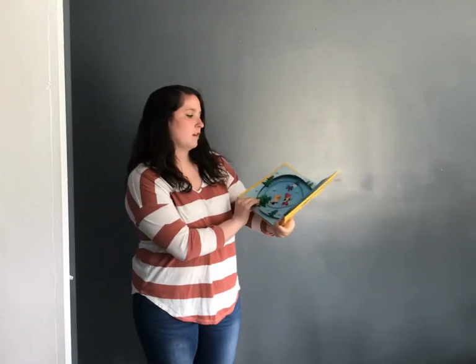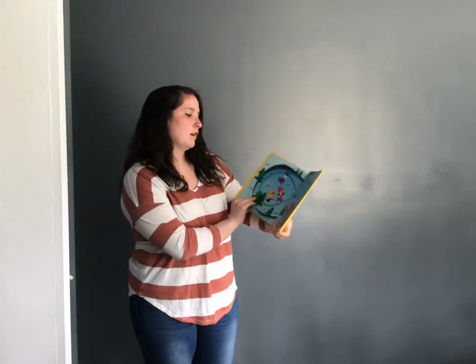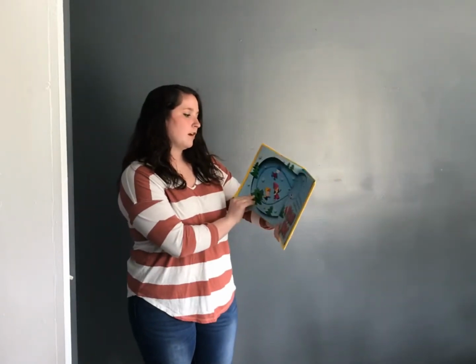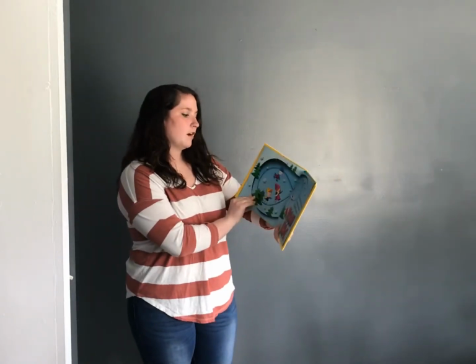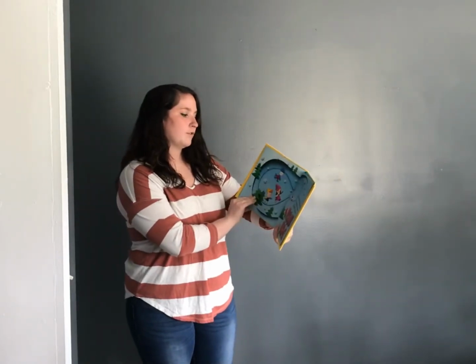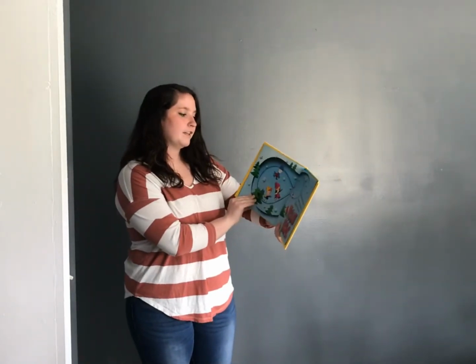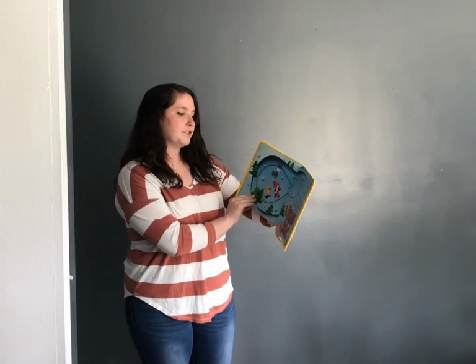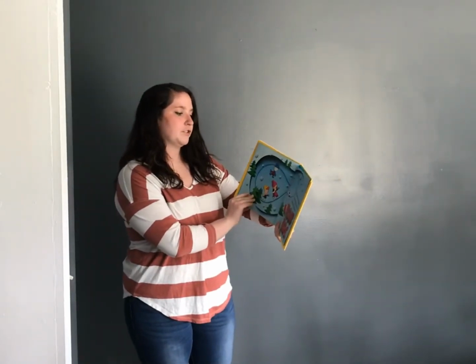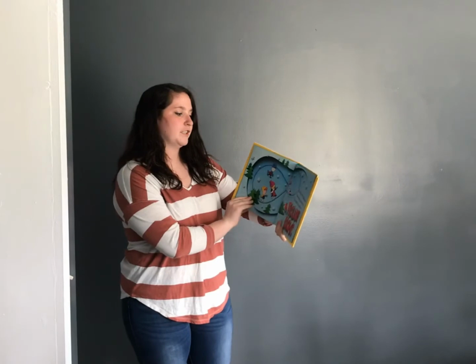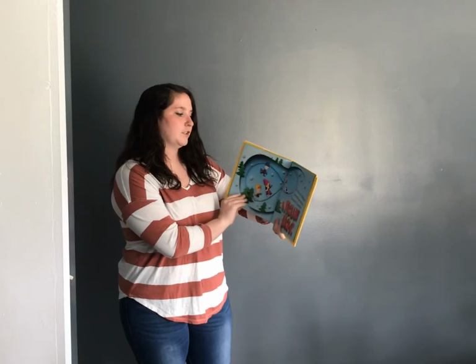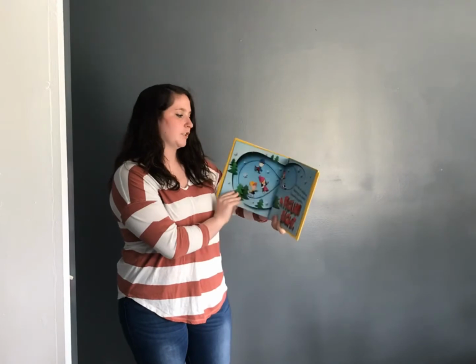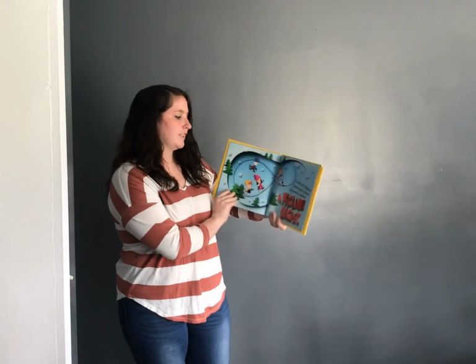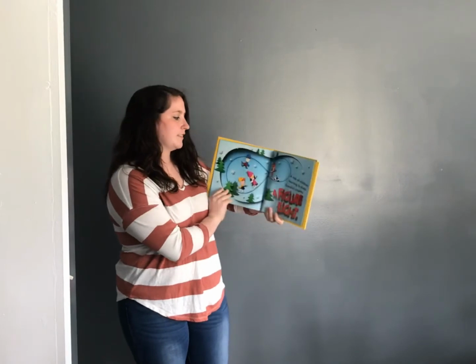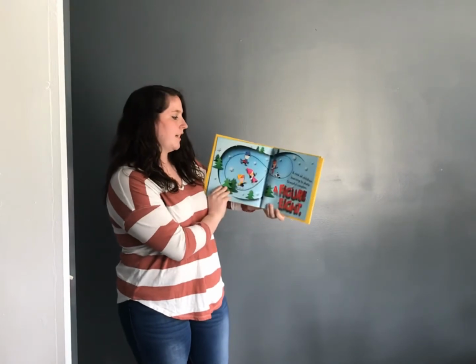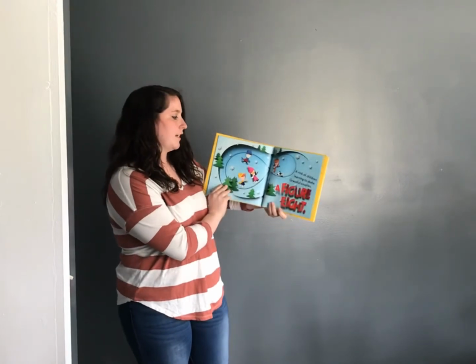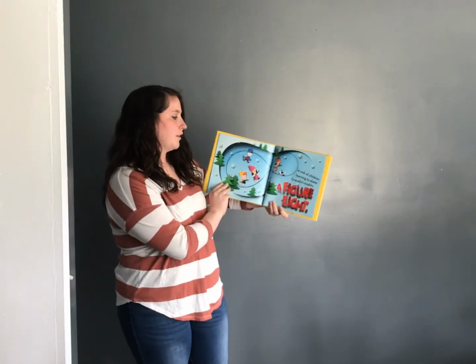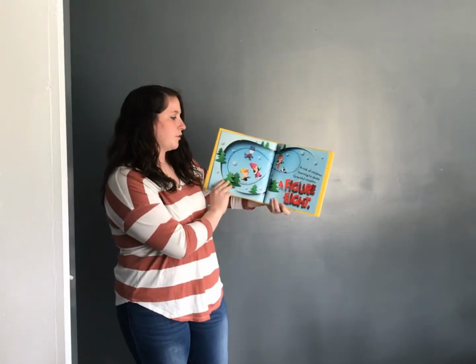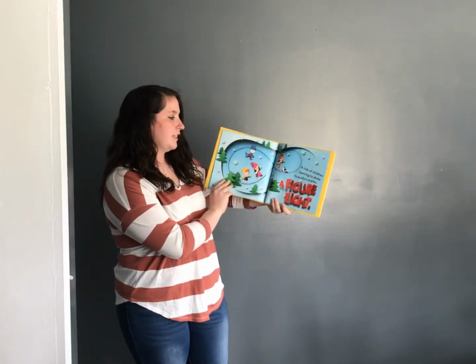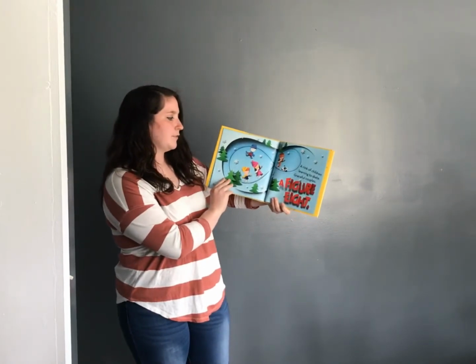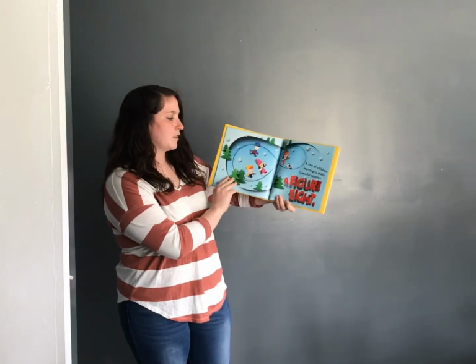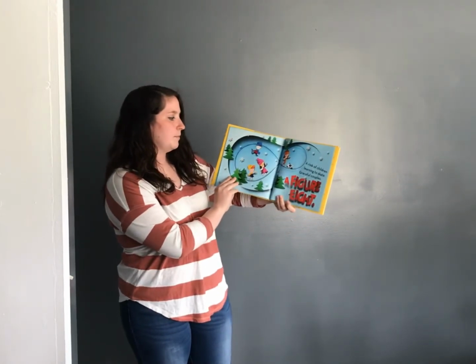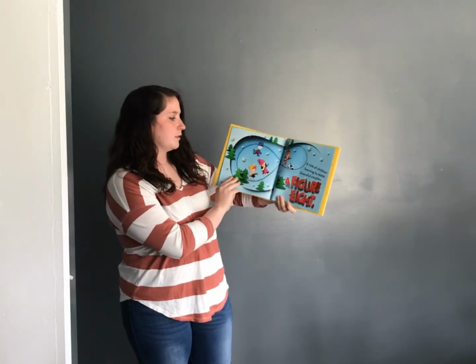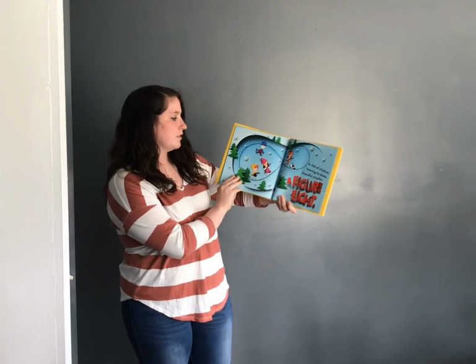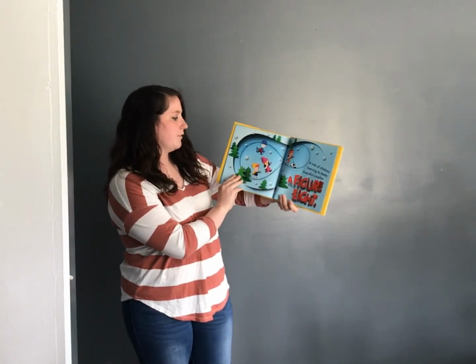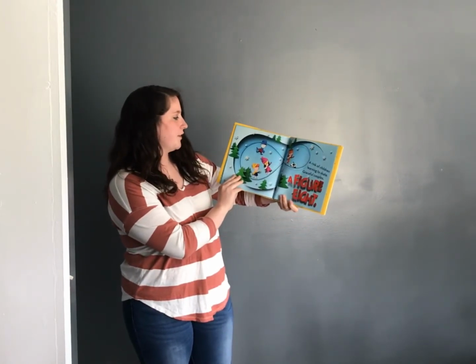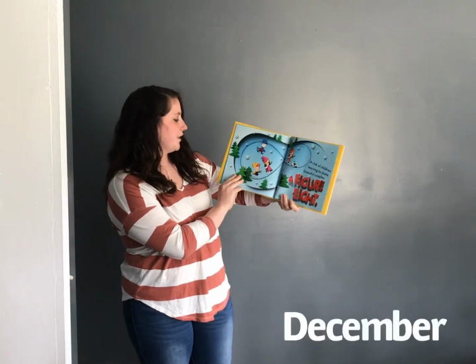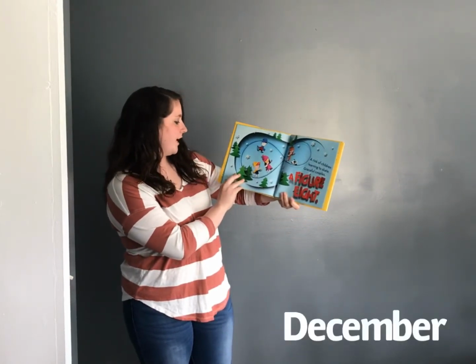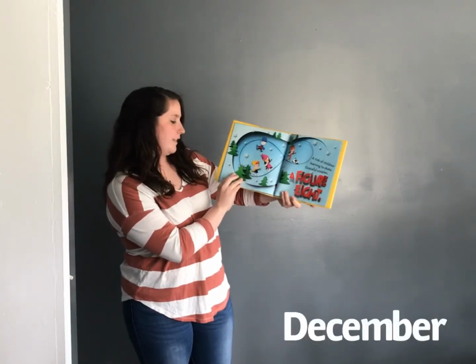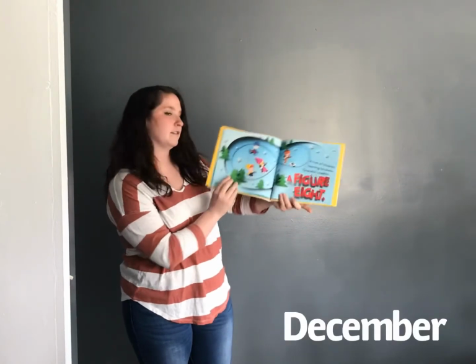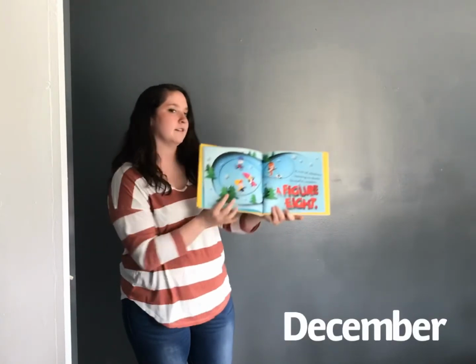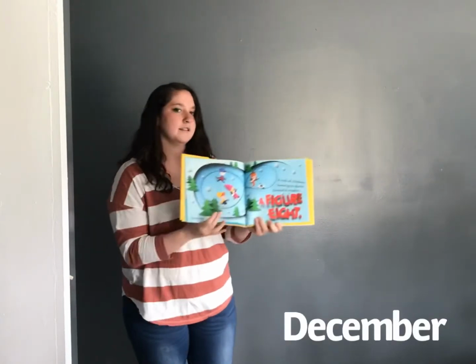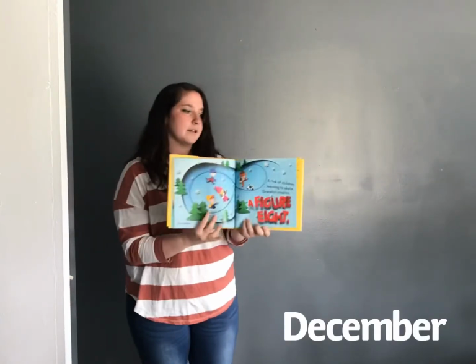A rink of children learning to skate. Graceful couples, a figure eight. December.